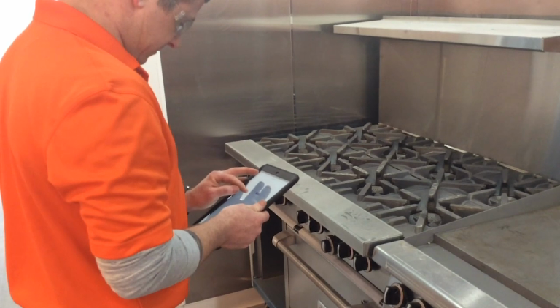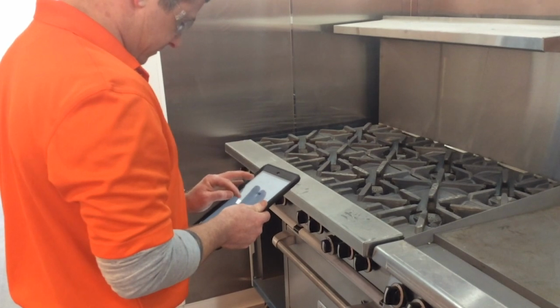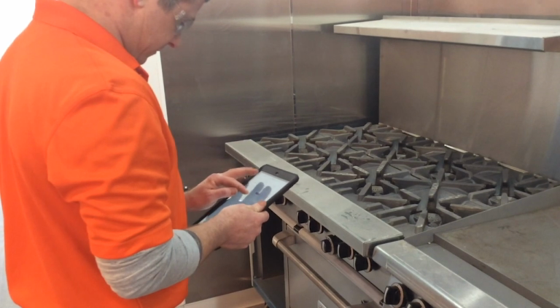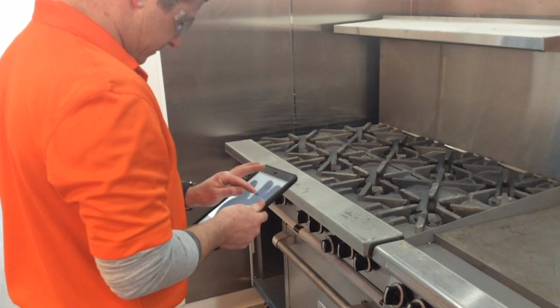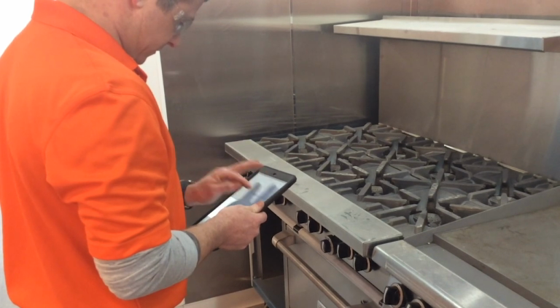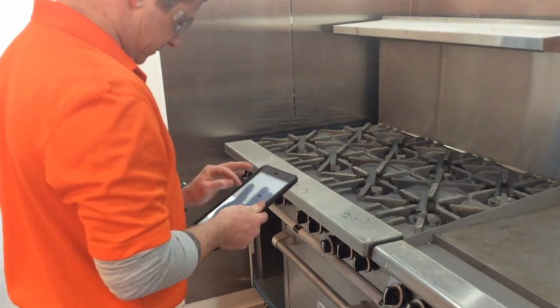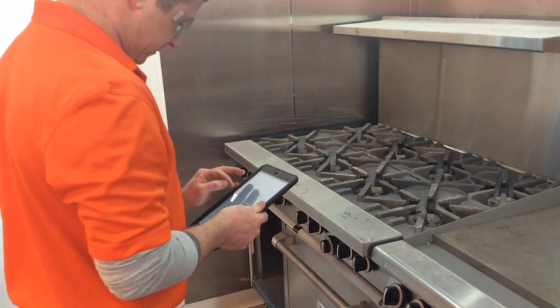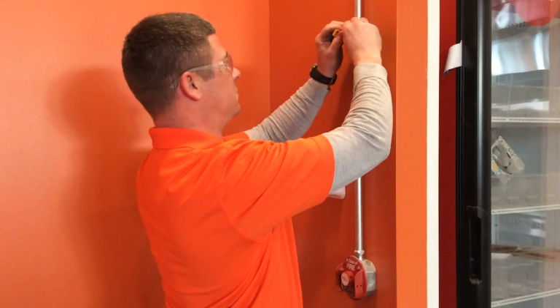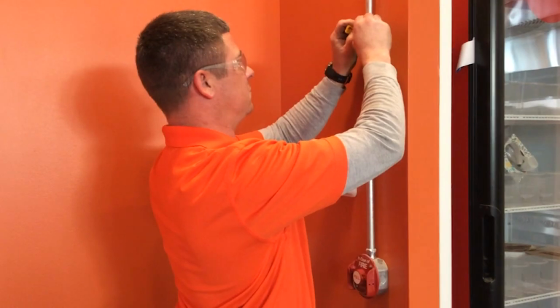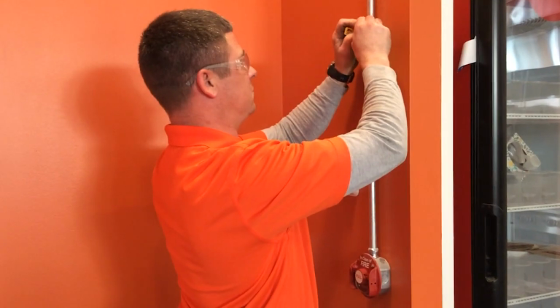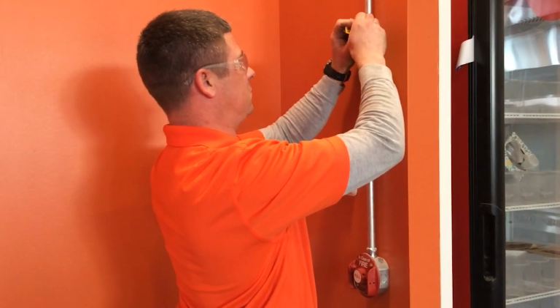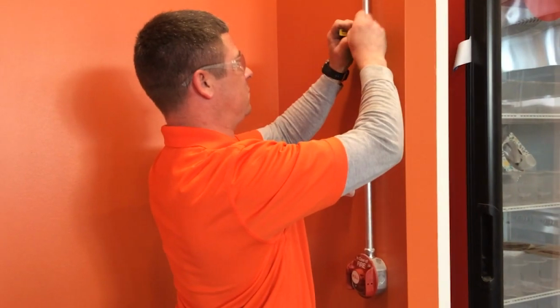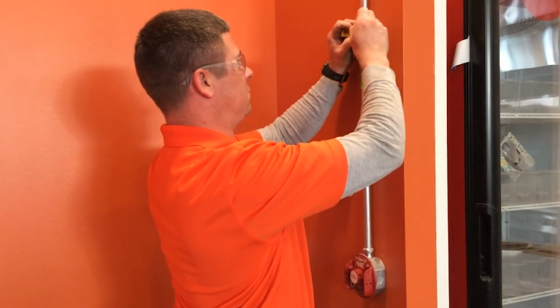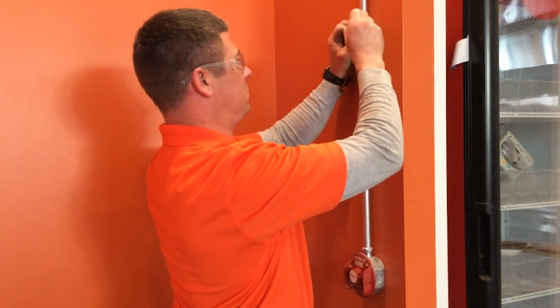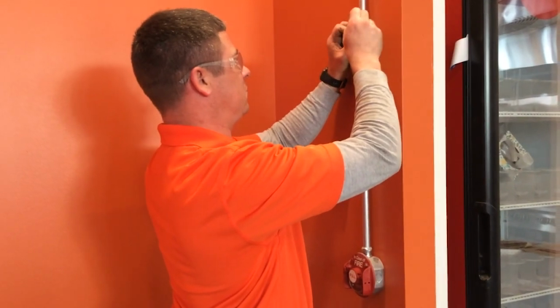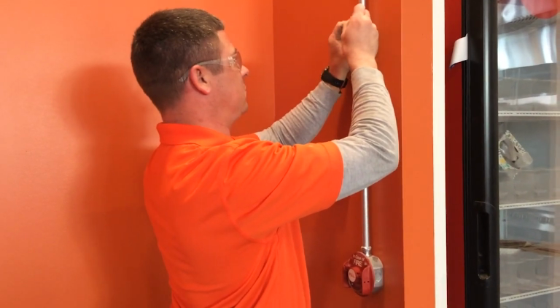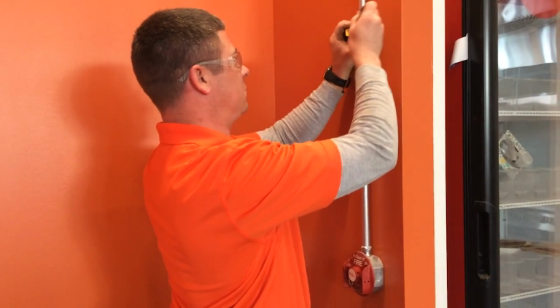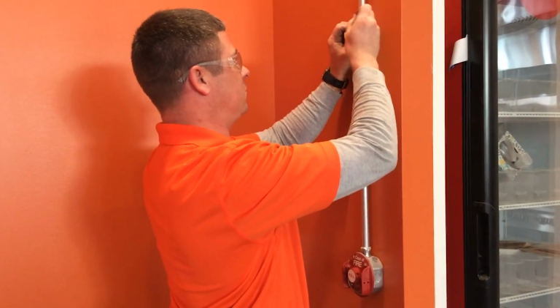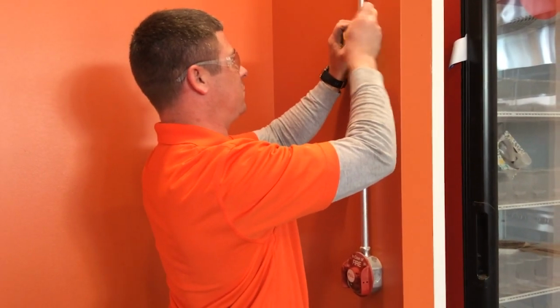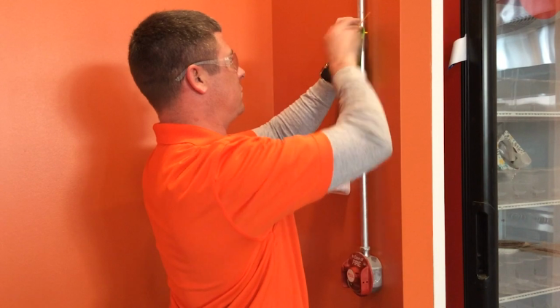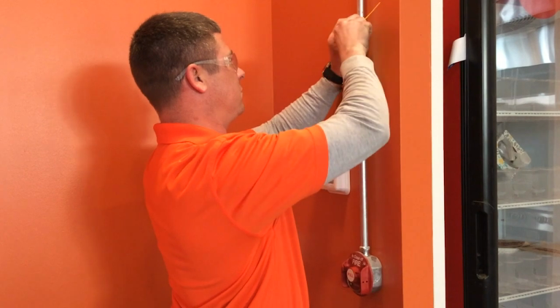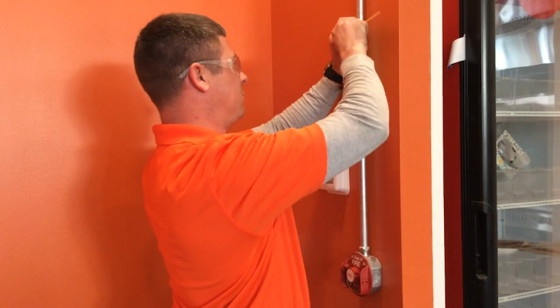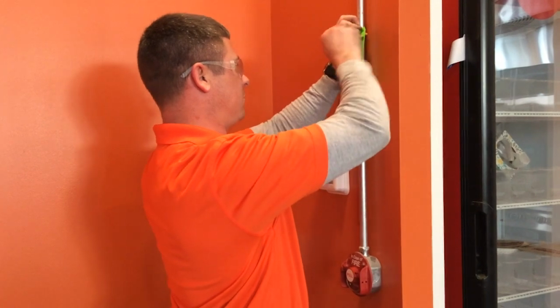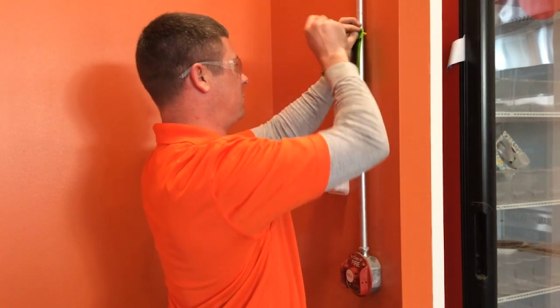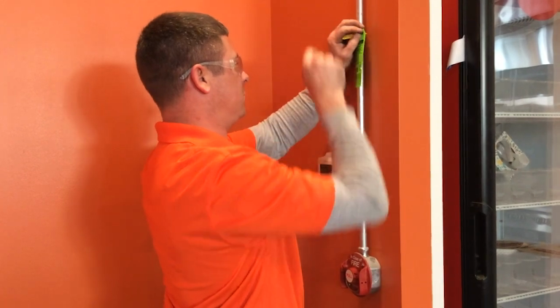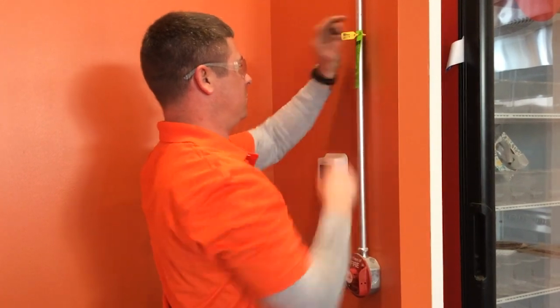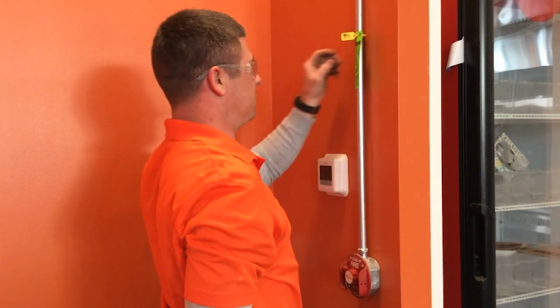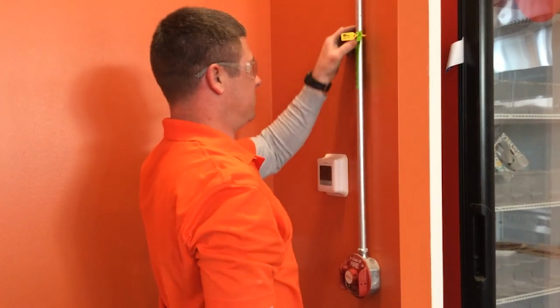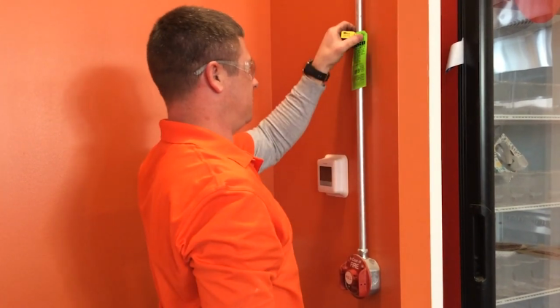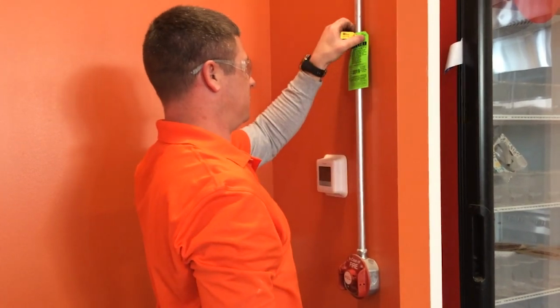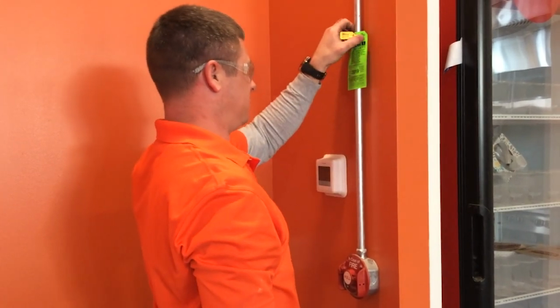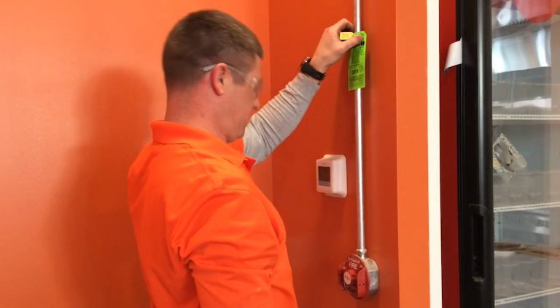If the kitchen passes inspection, a verification tag is added to show the kitchen is in compliance with all regulations.